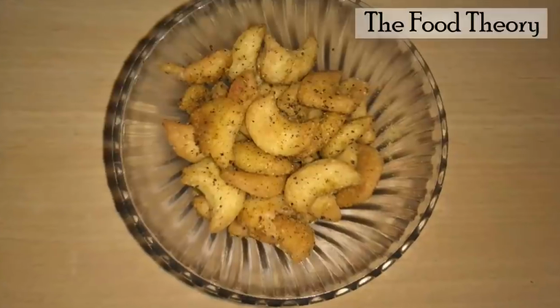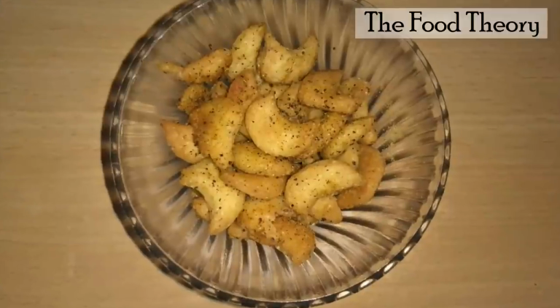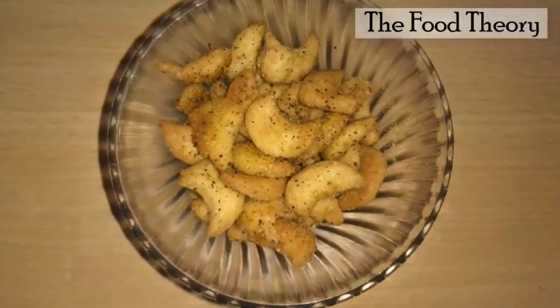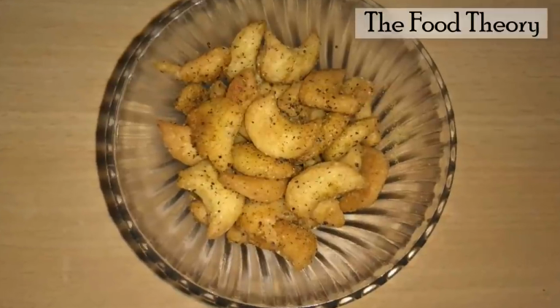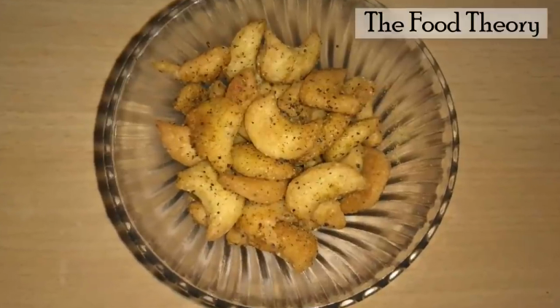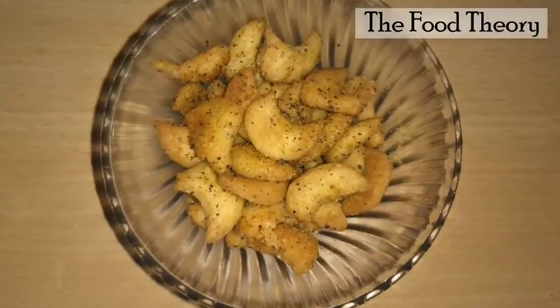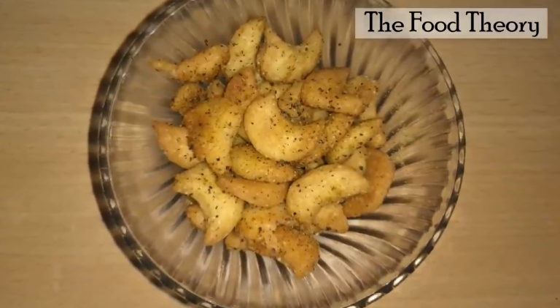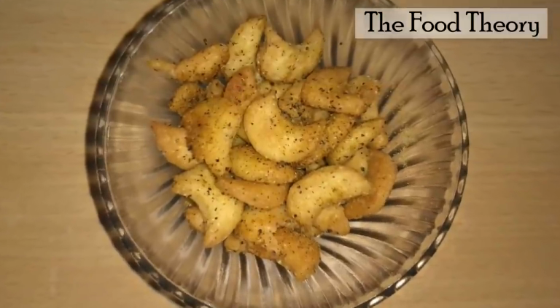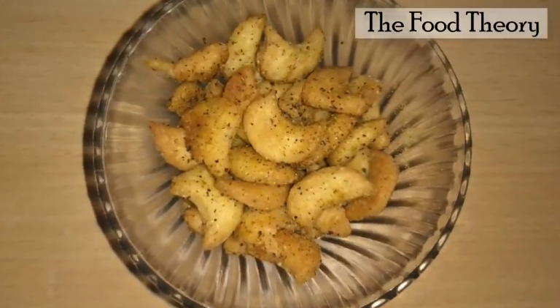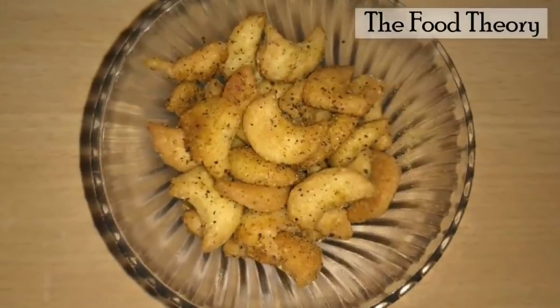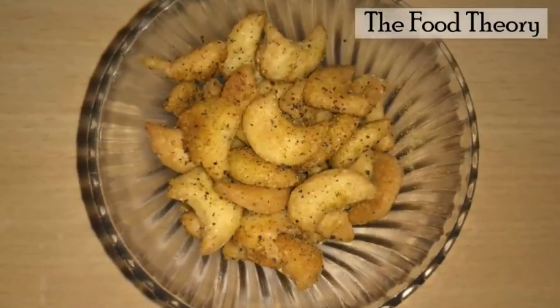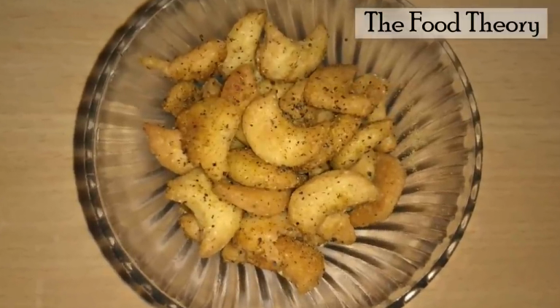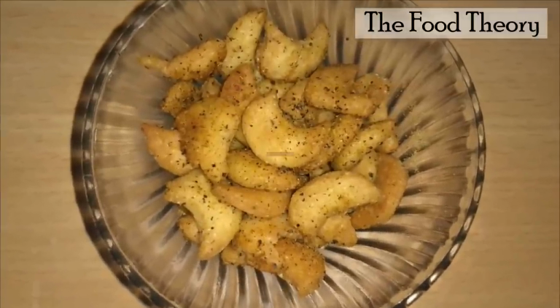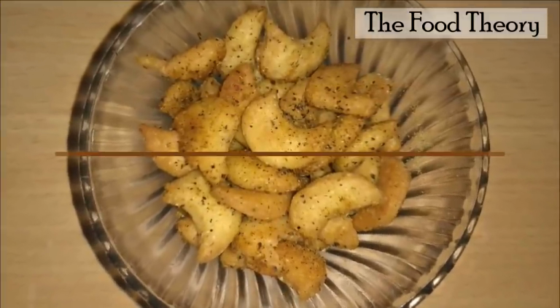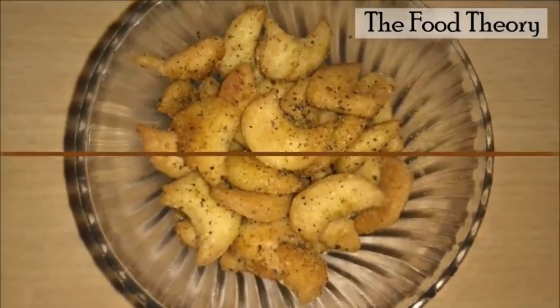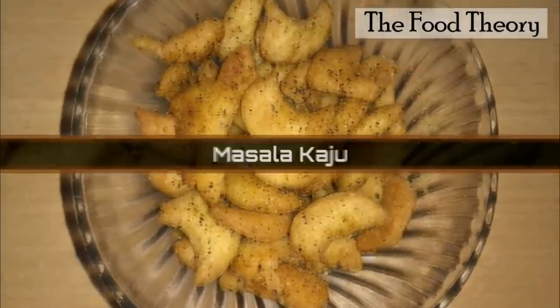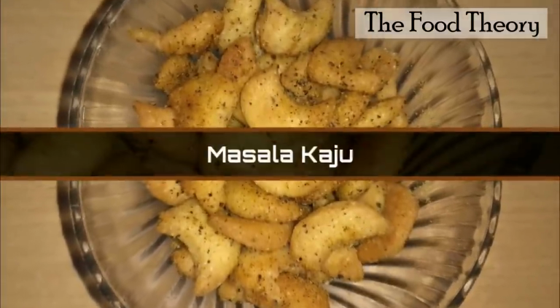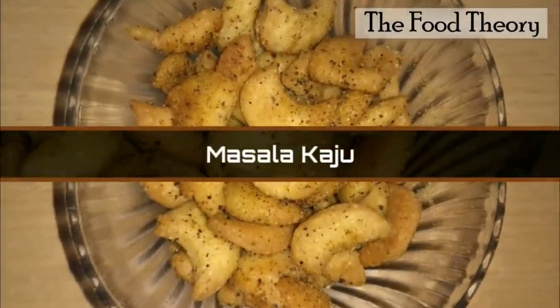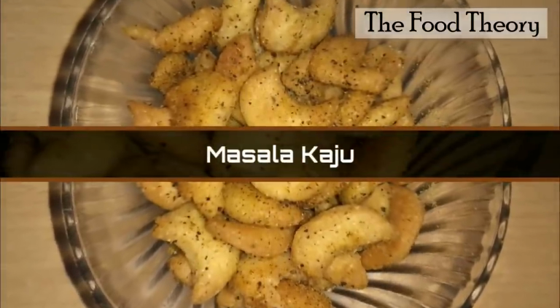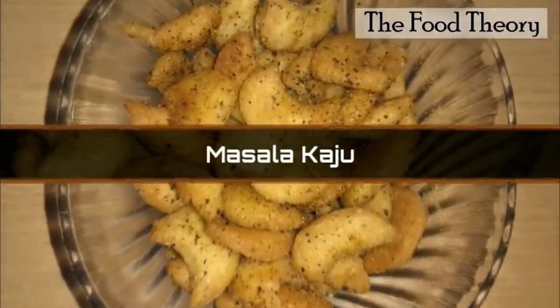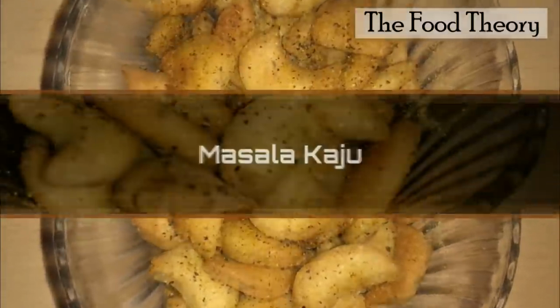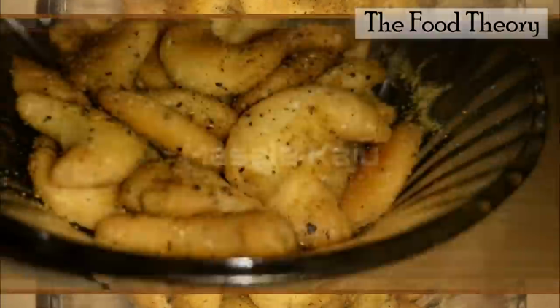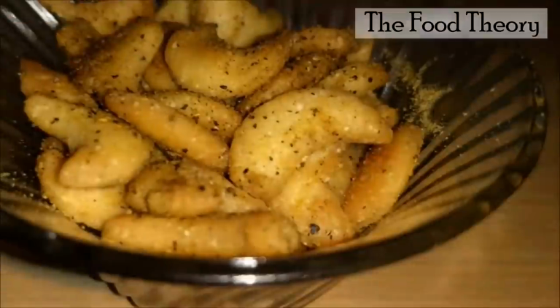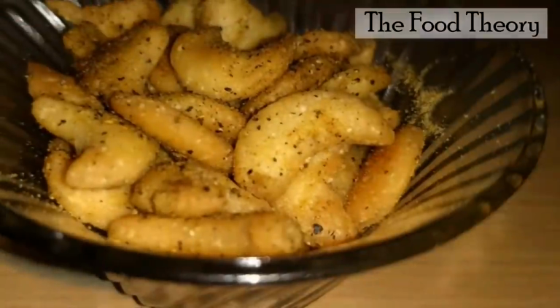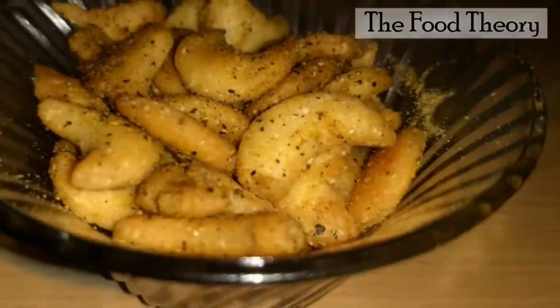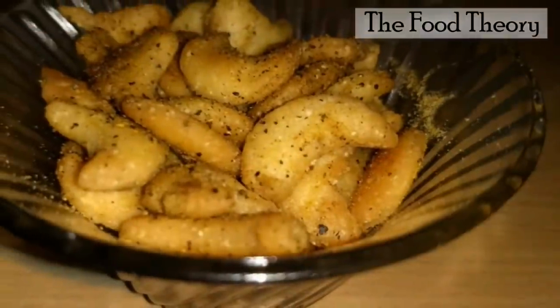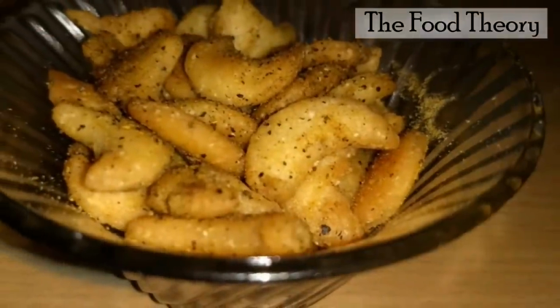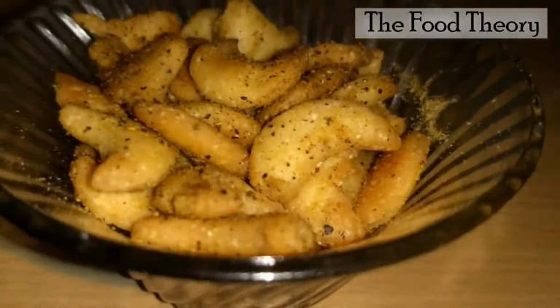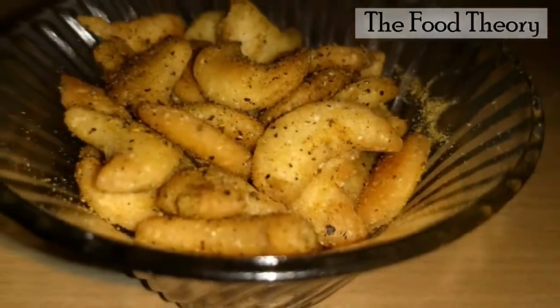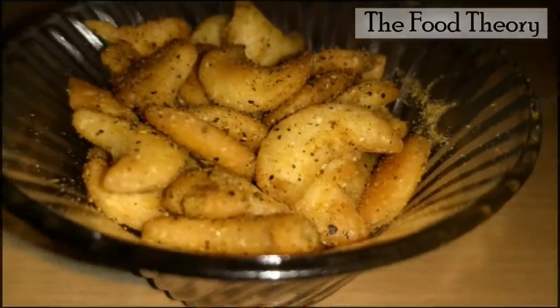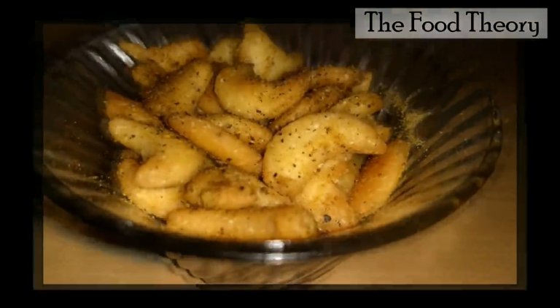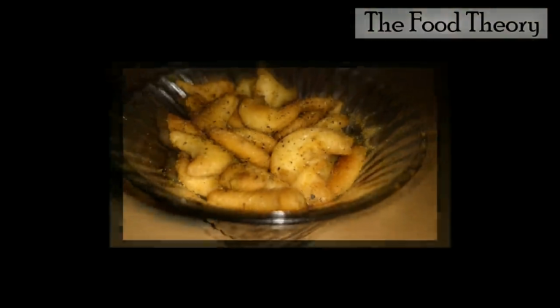The Food Theory welcomes you all to the Diwali festive season. Today we are going to make masala kaju.